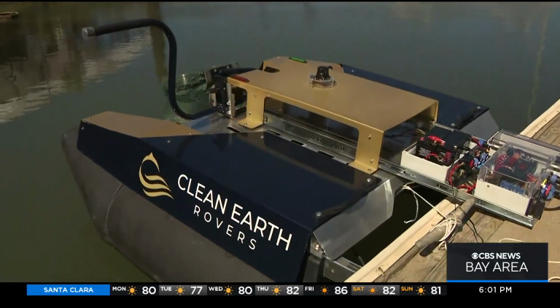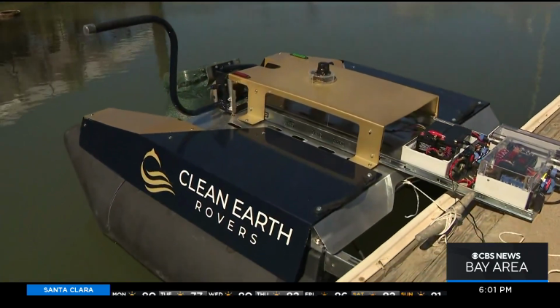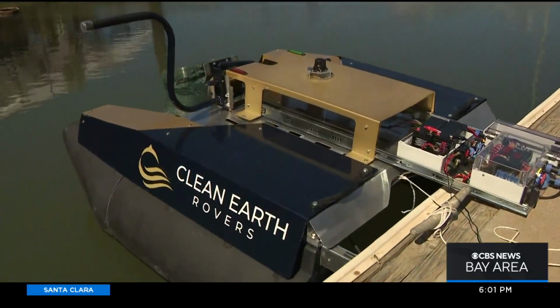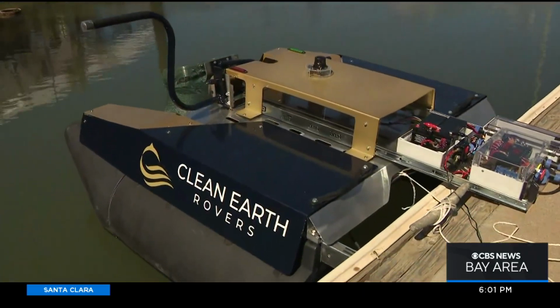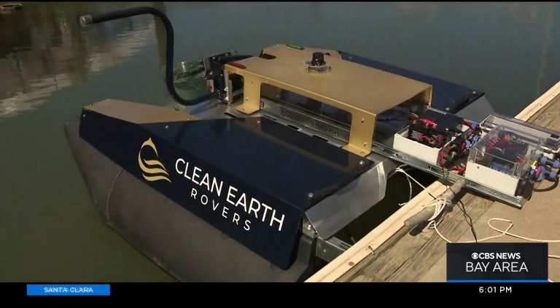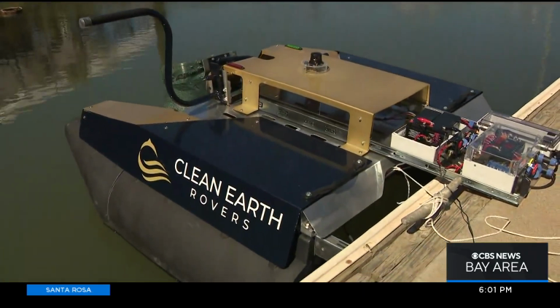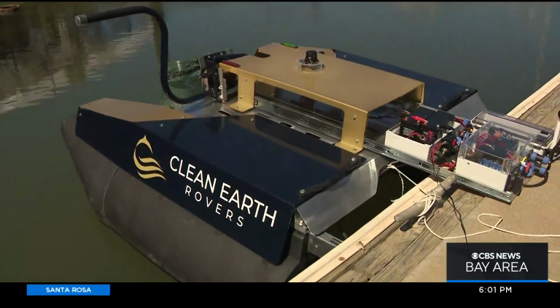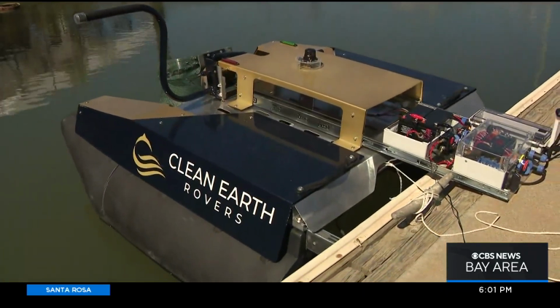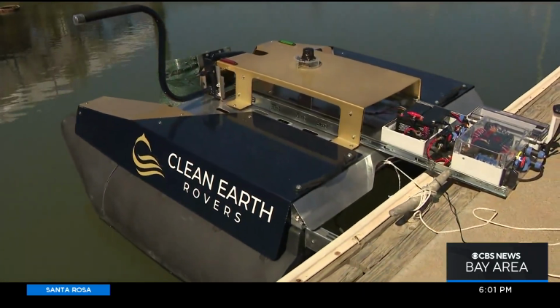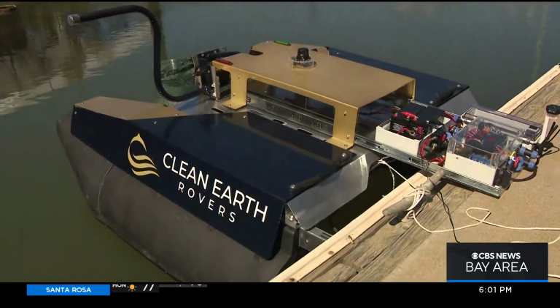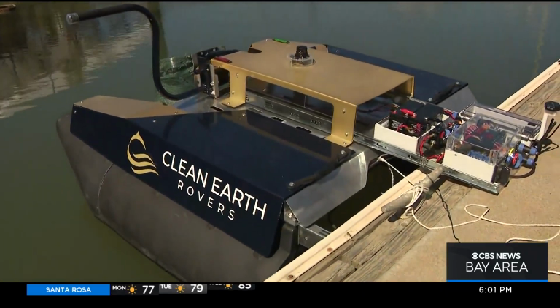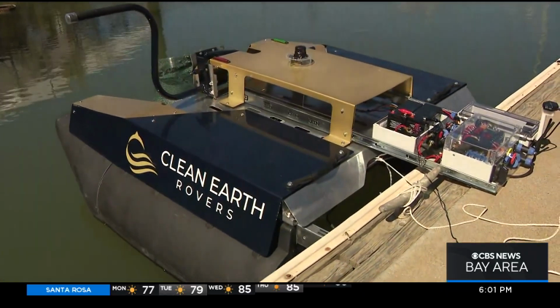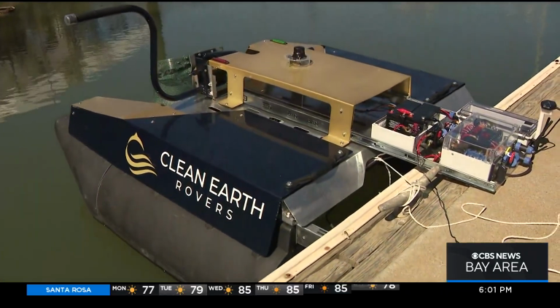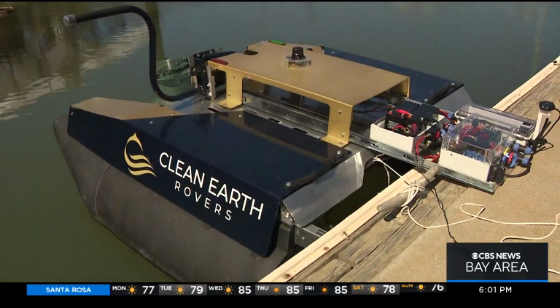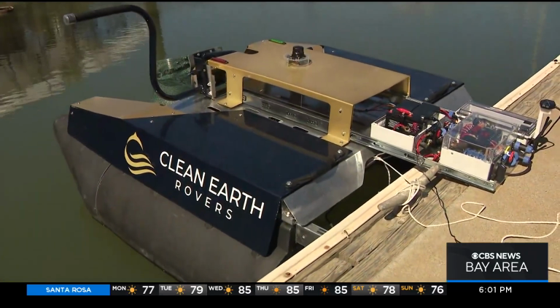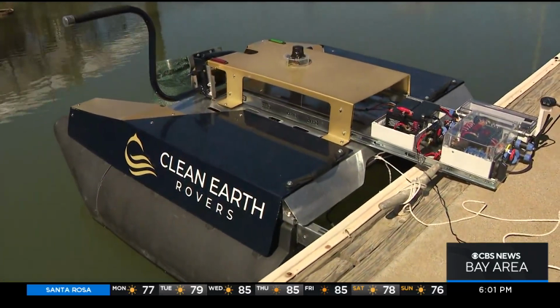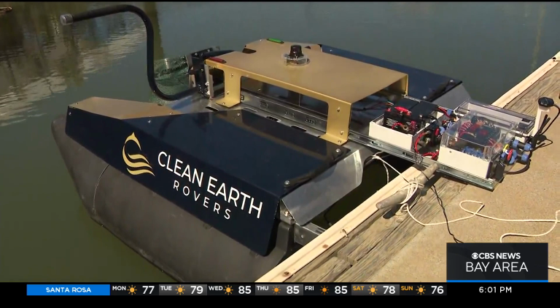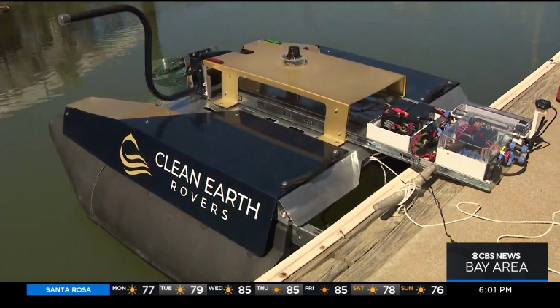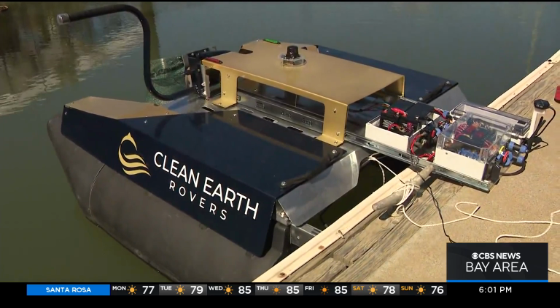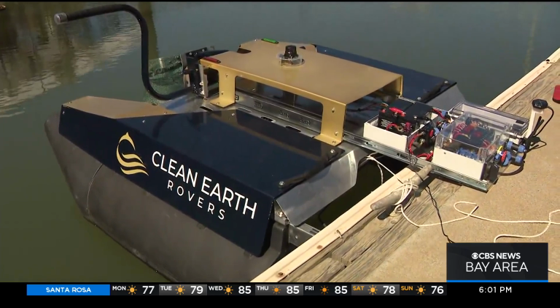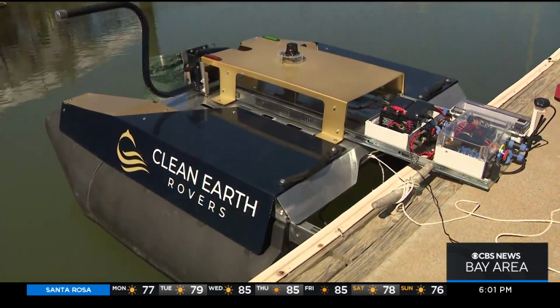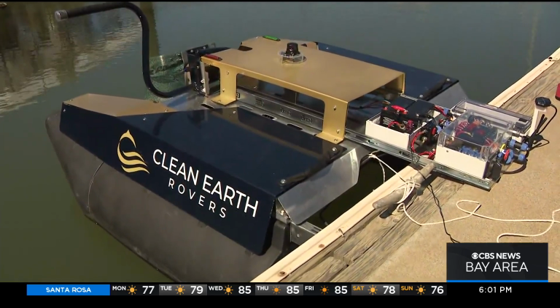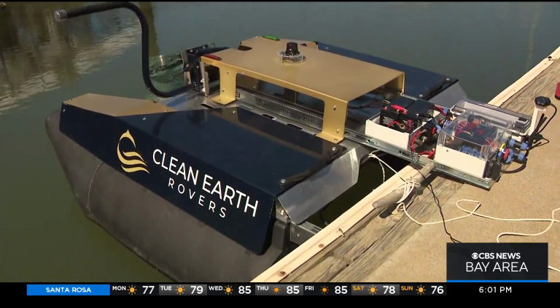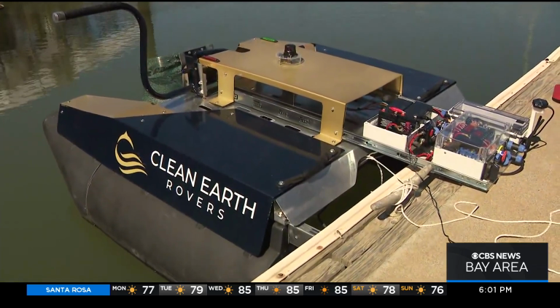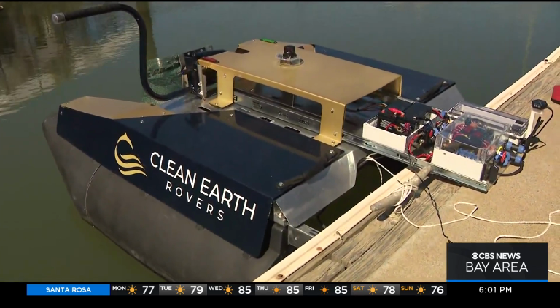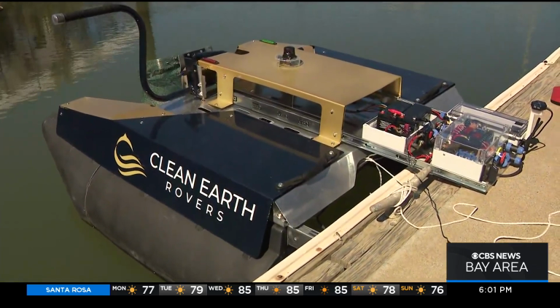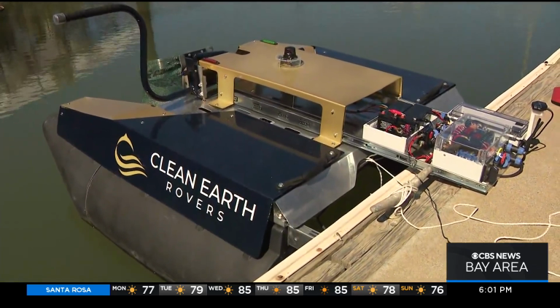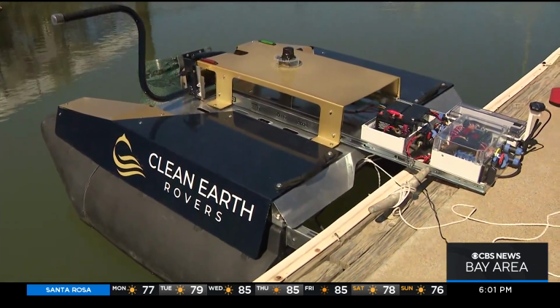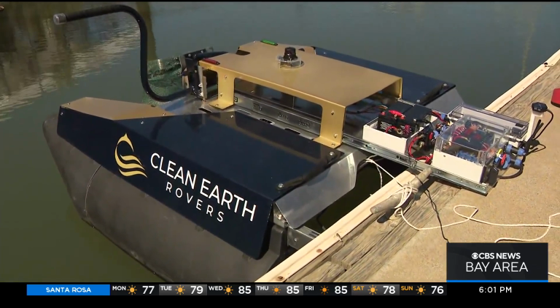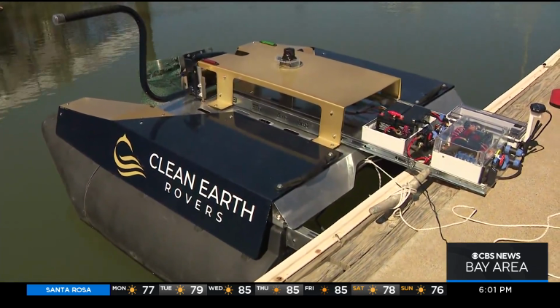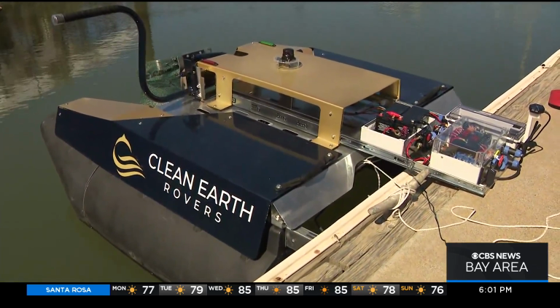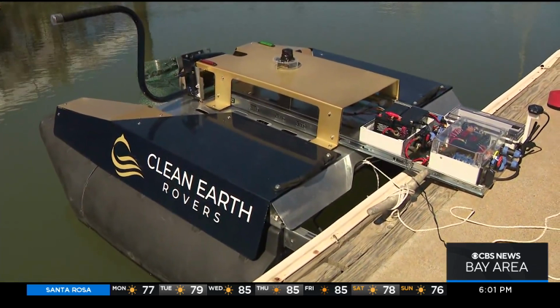It's an electric autonomous robot that acts just like a Roomba vacuum to clean our waterways.